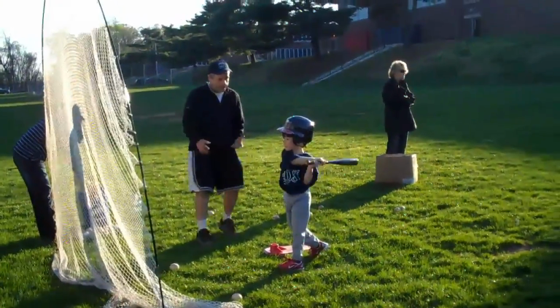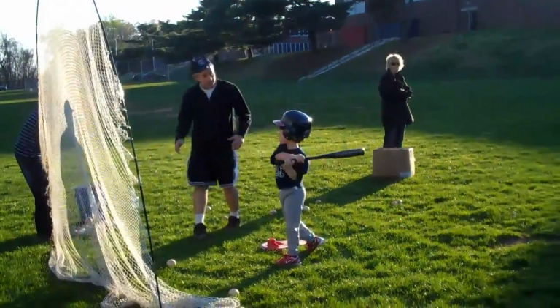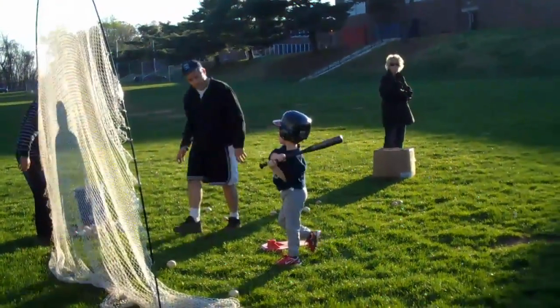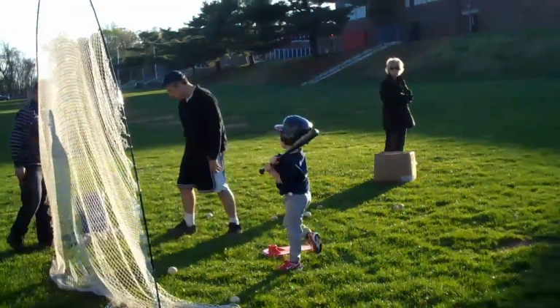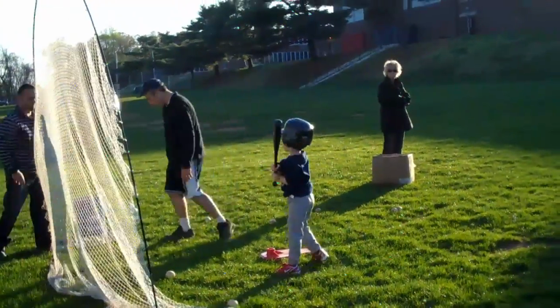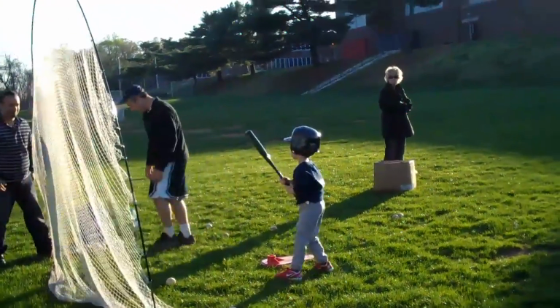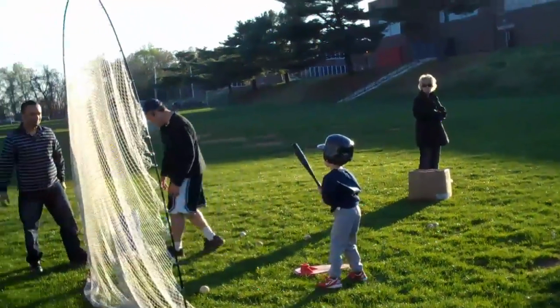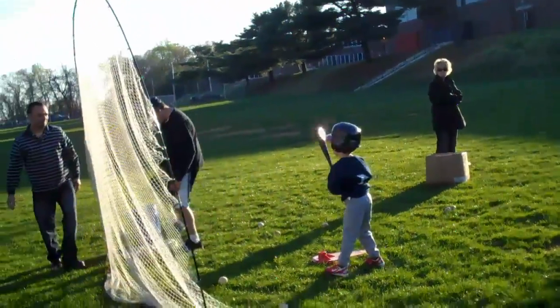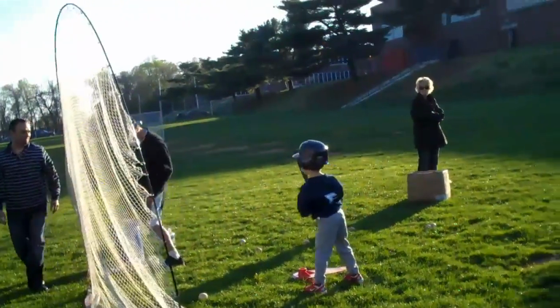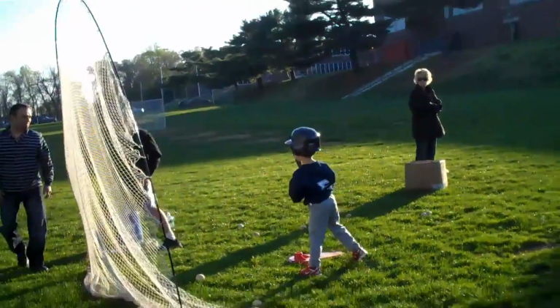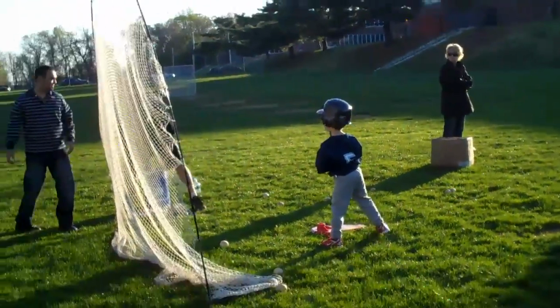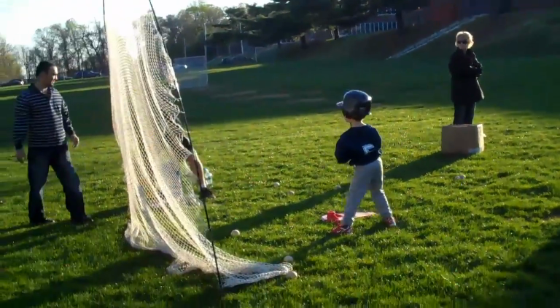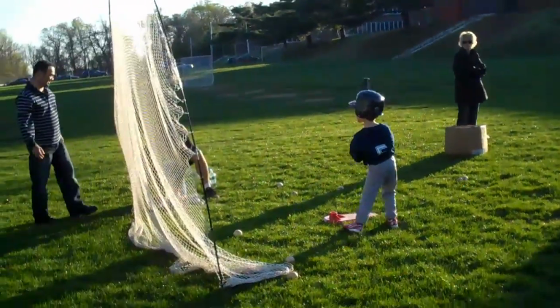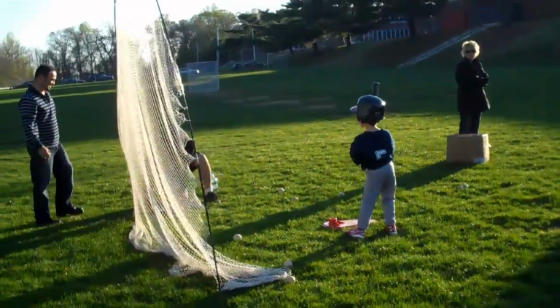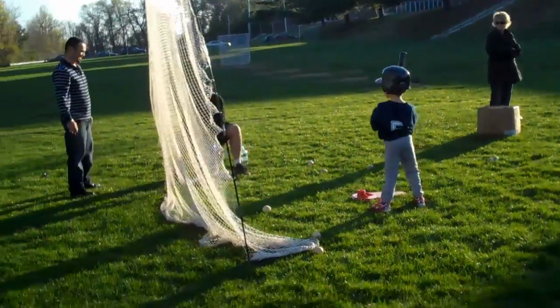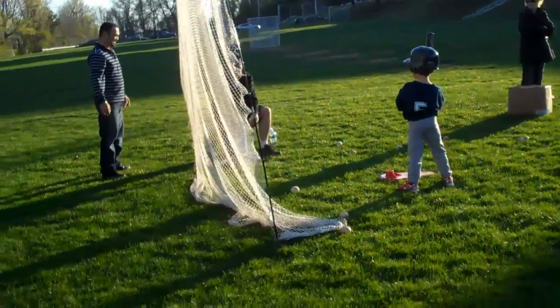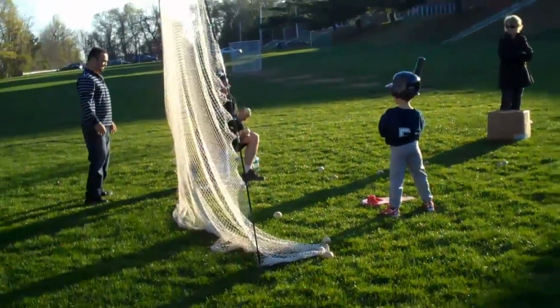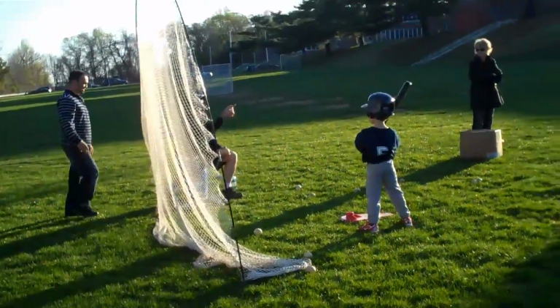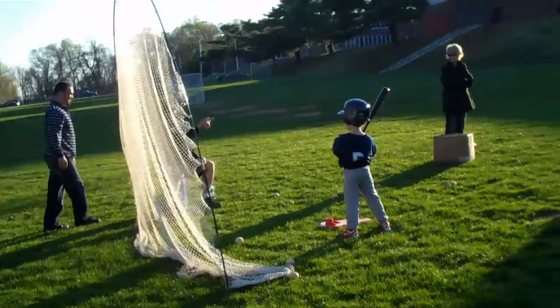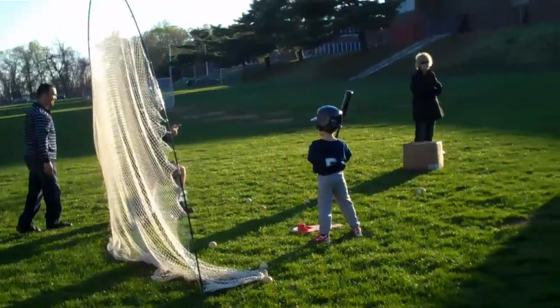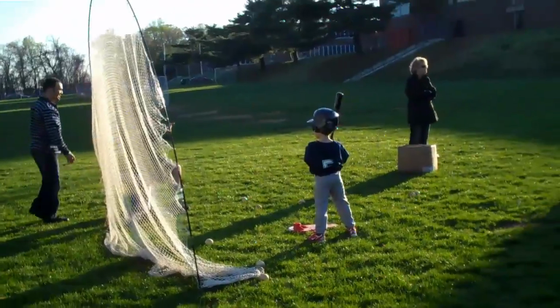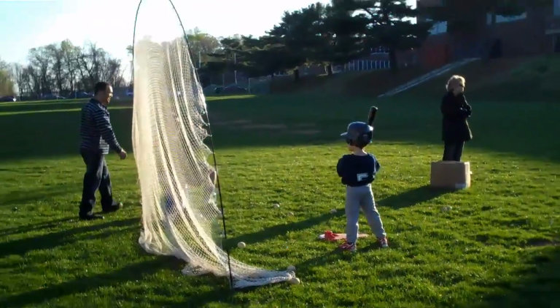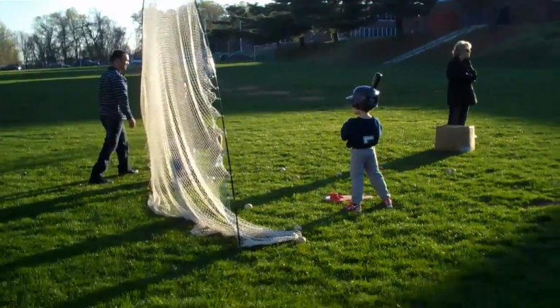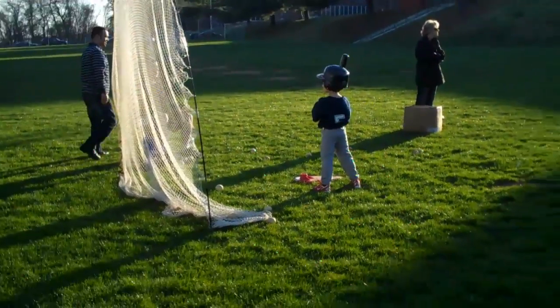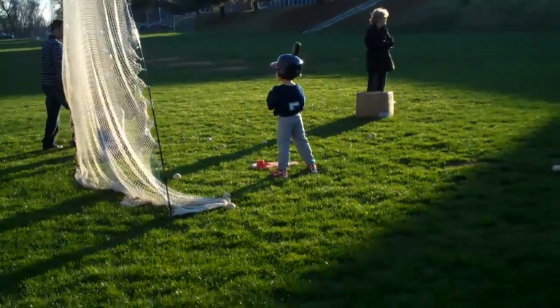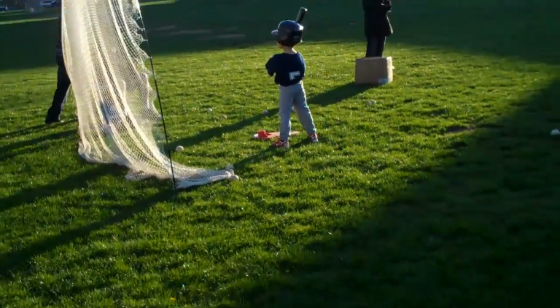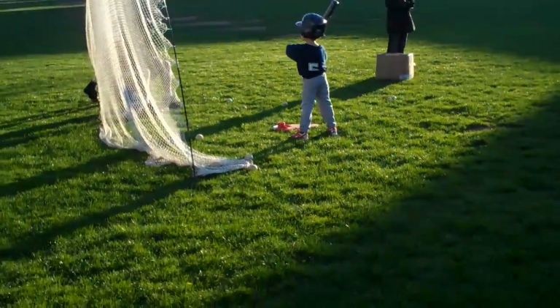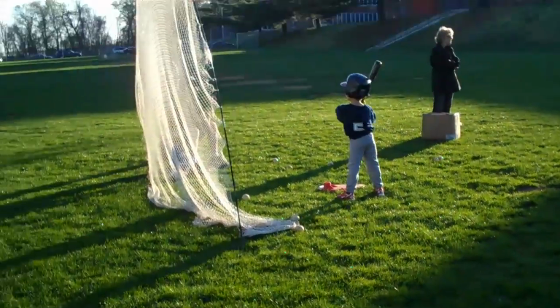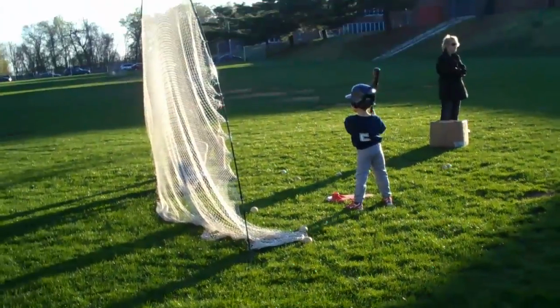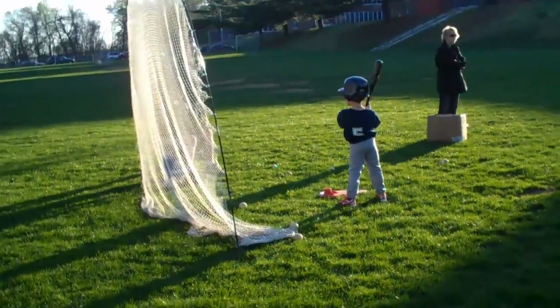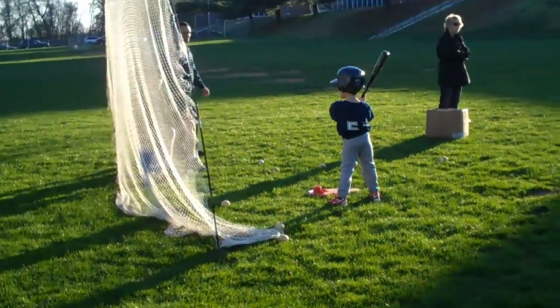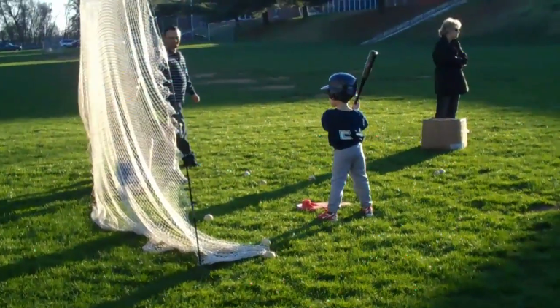All right, that's good. I like that. I like that. Doug — he's in left field there.